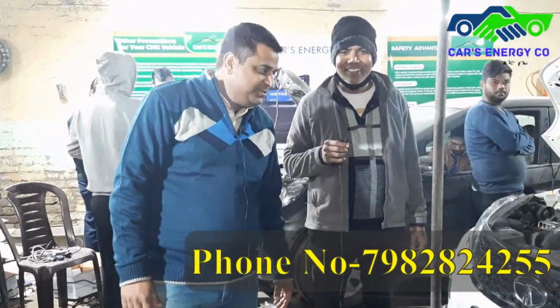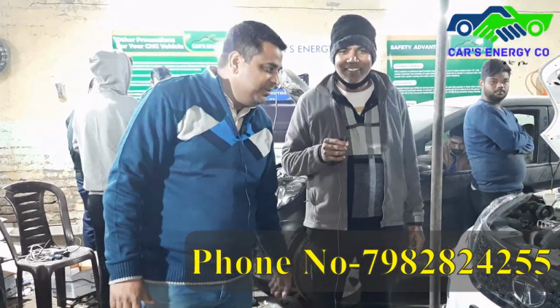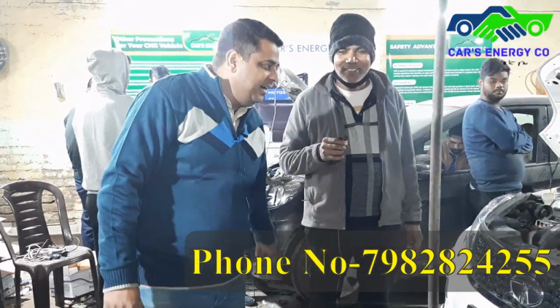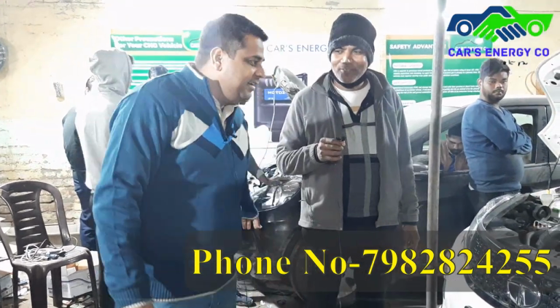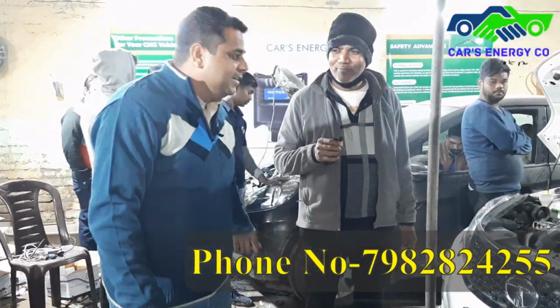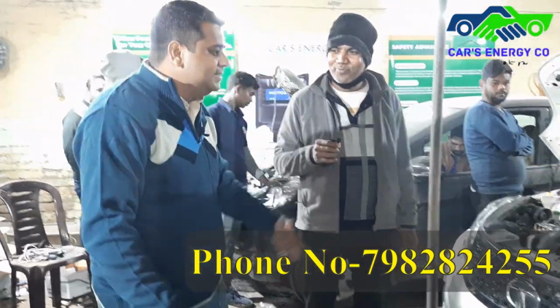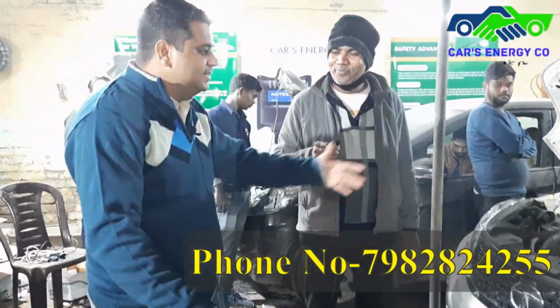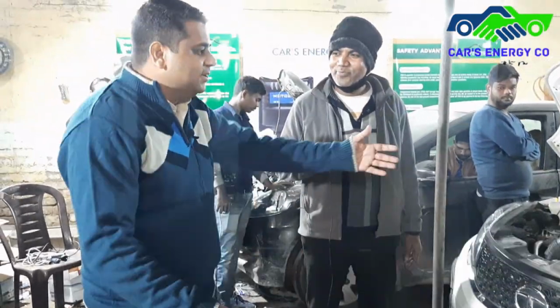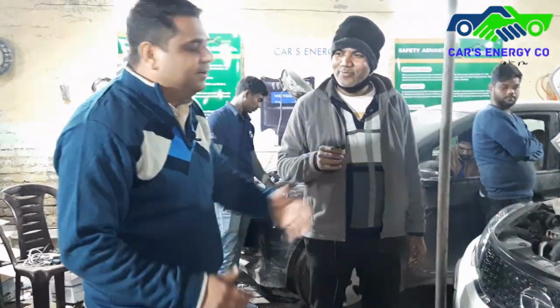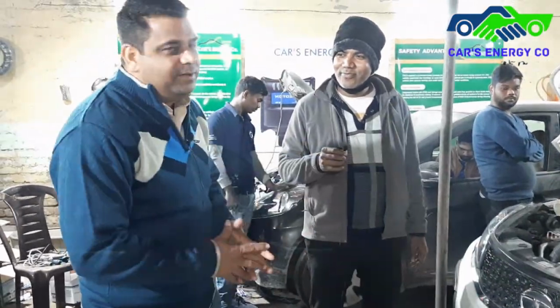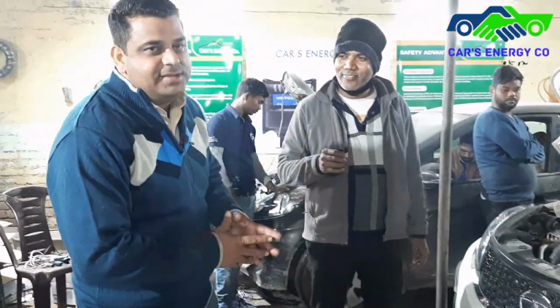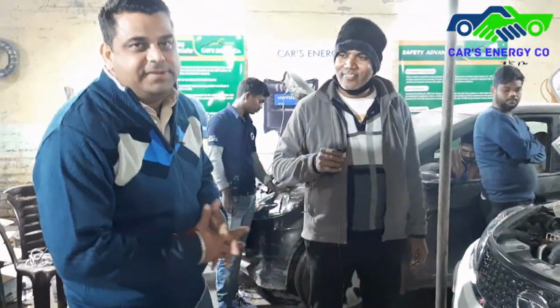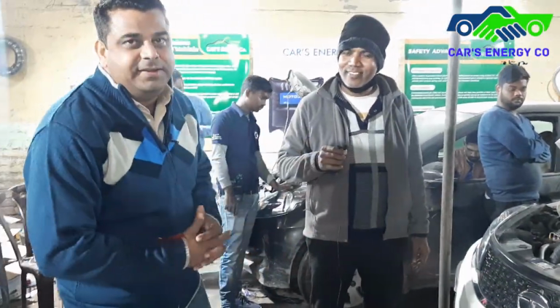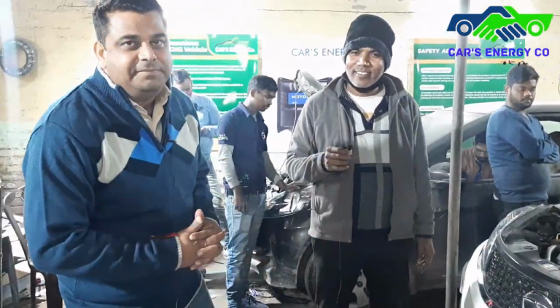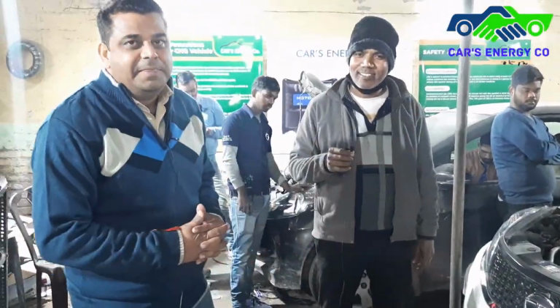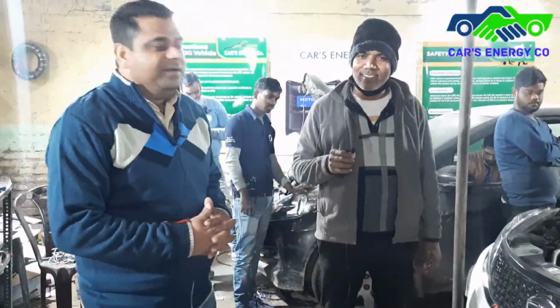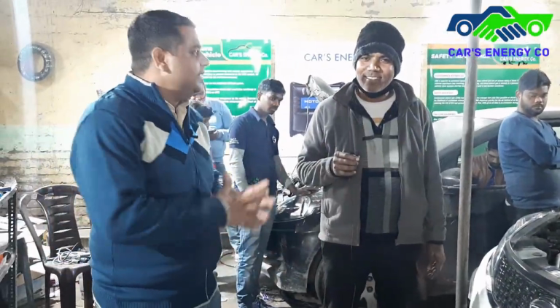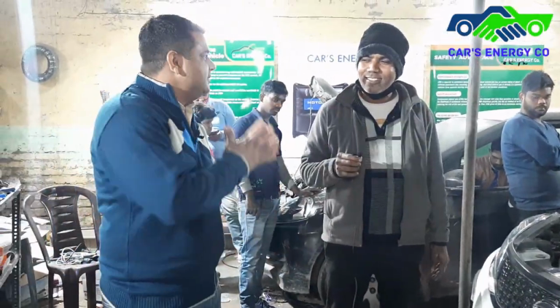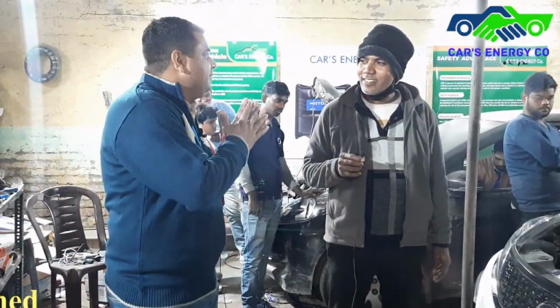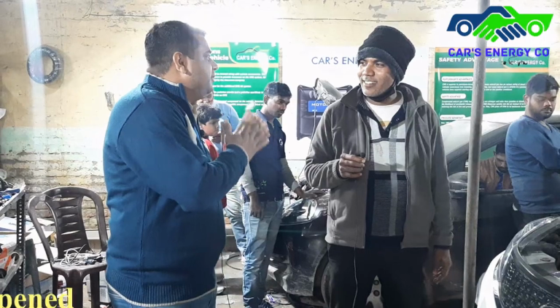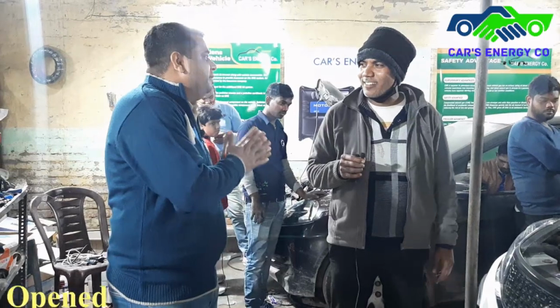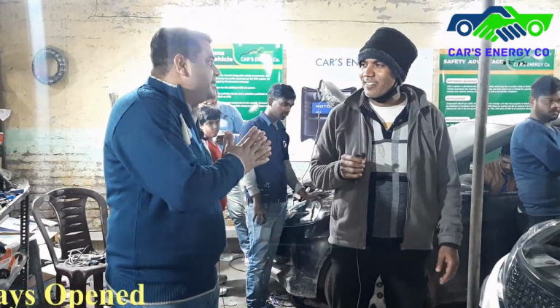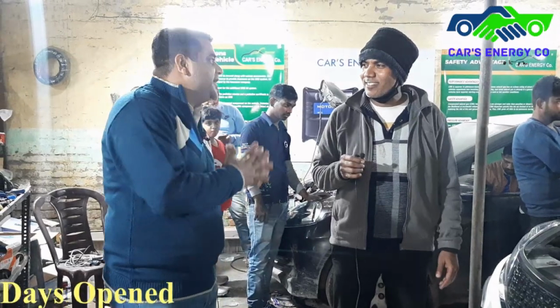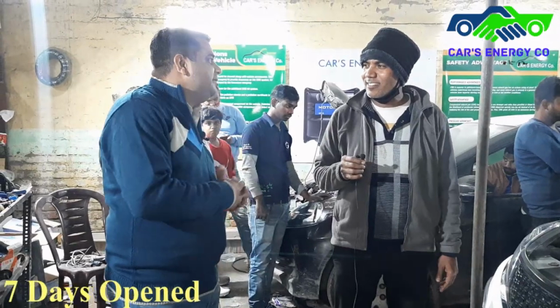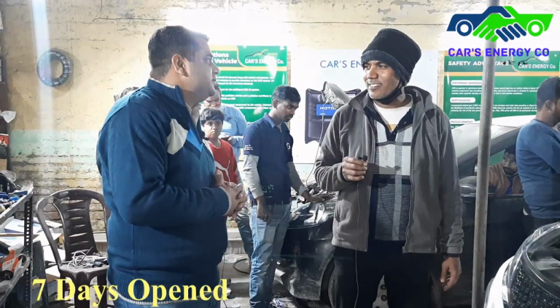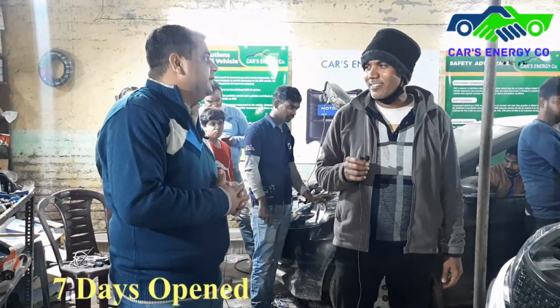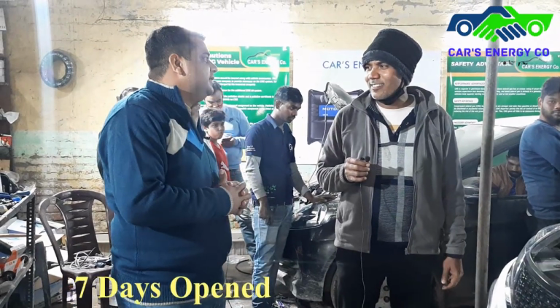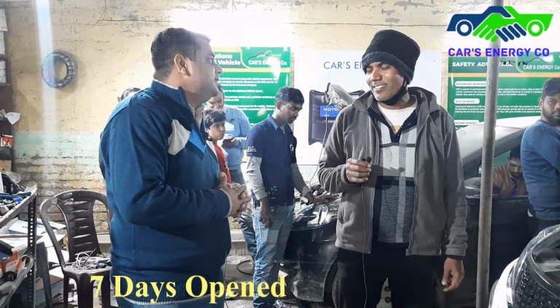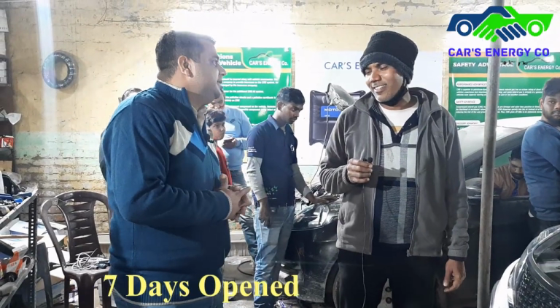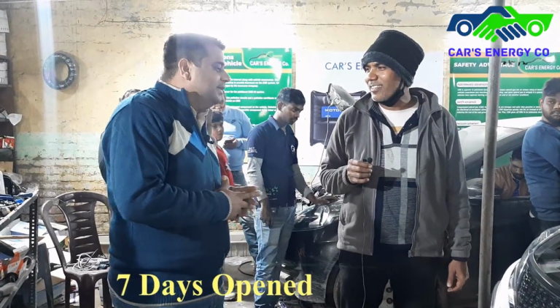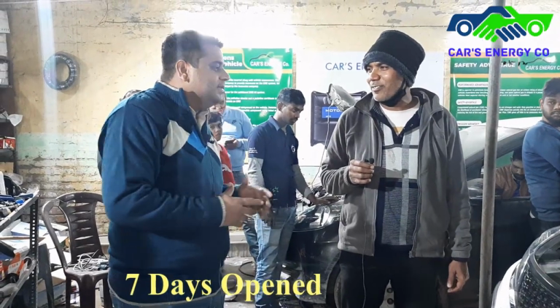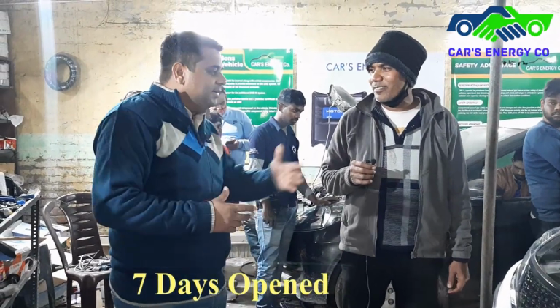Rakej Ji is the owner of this vehicle. Rakej Ji, welcome to our channel. Thank you, sir.